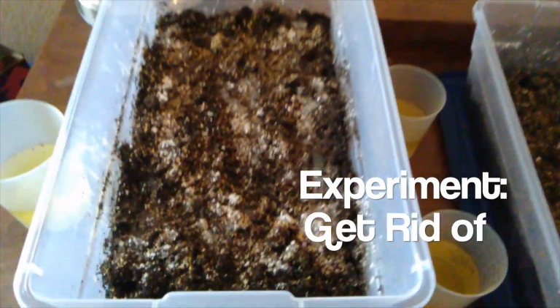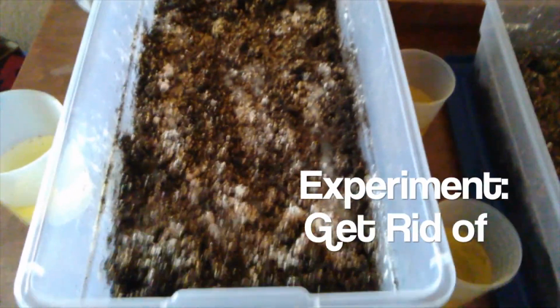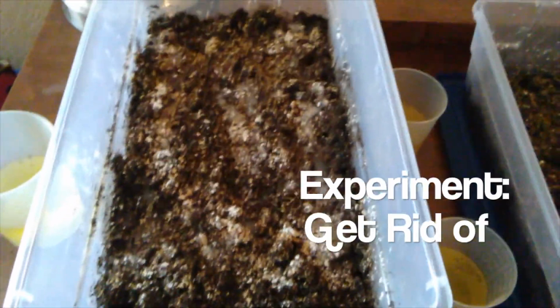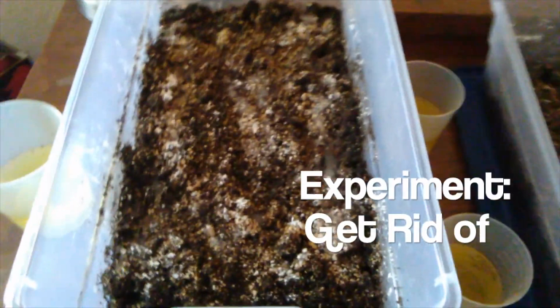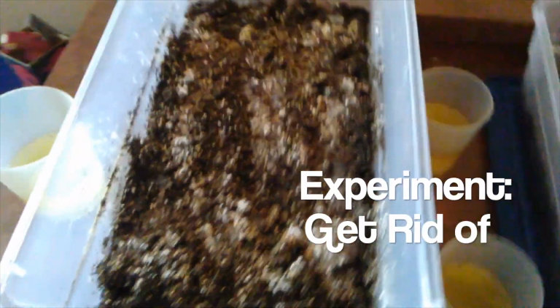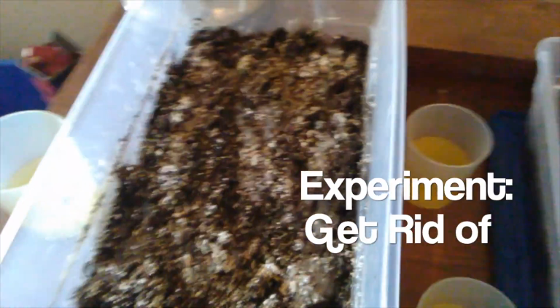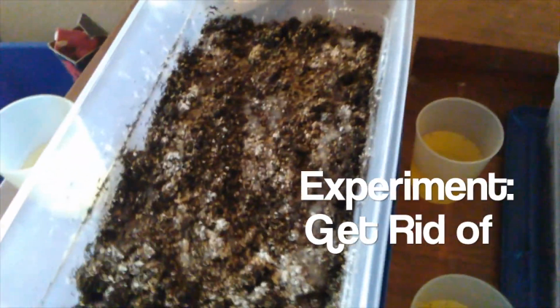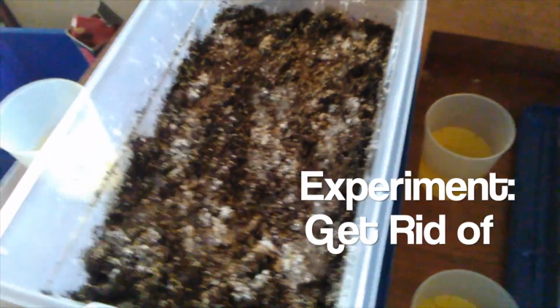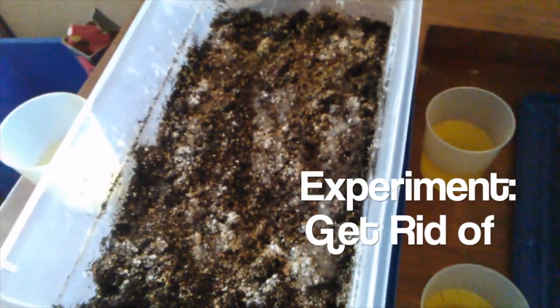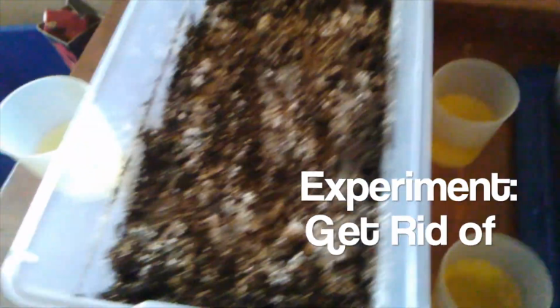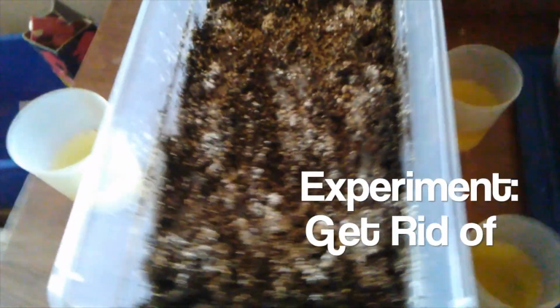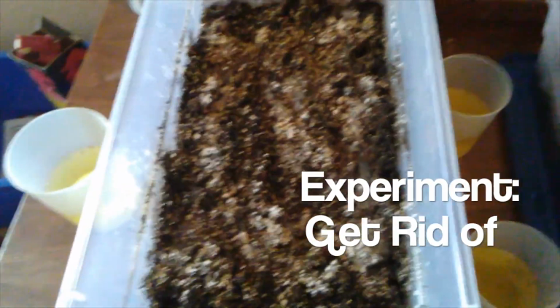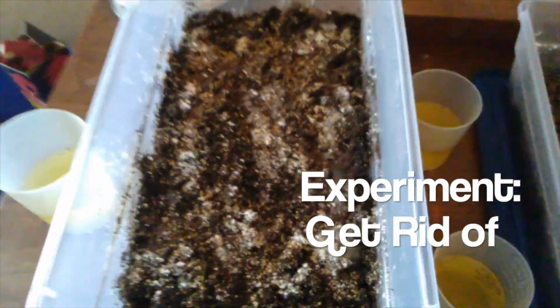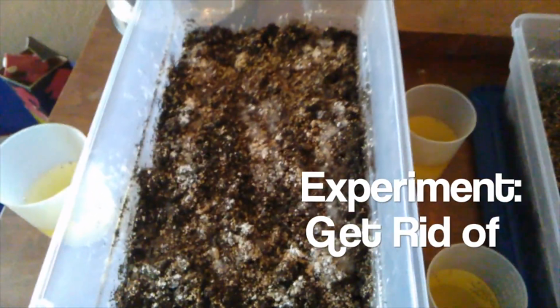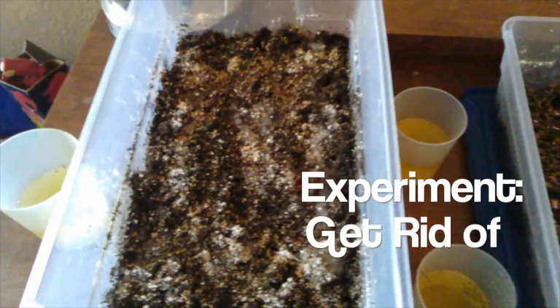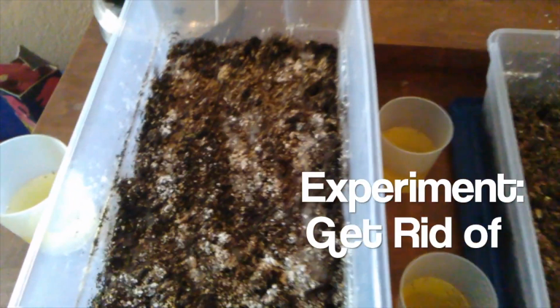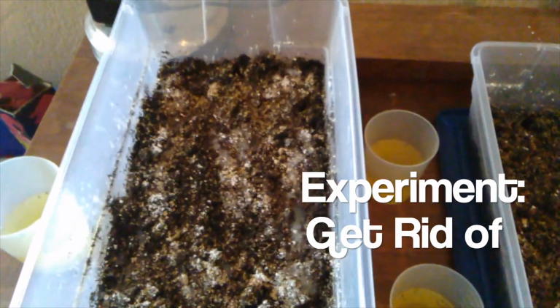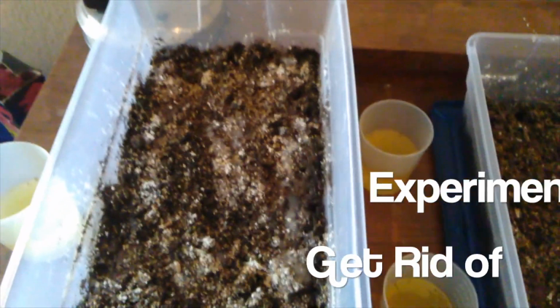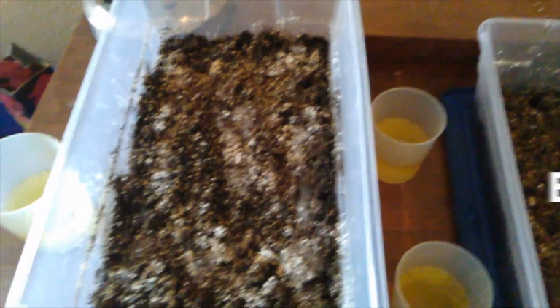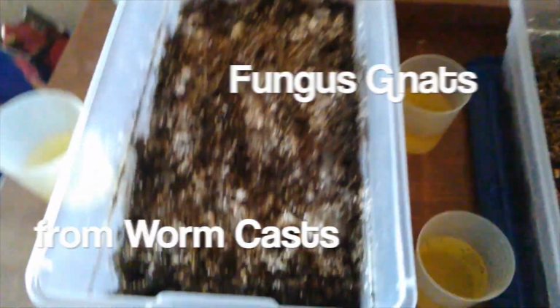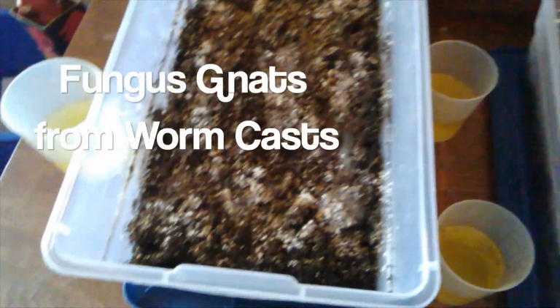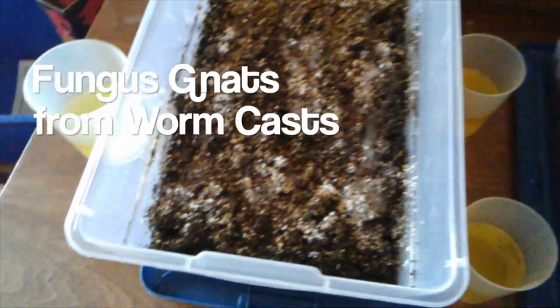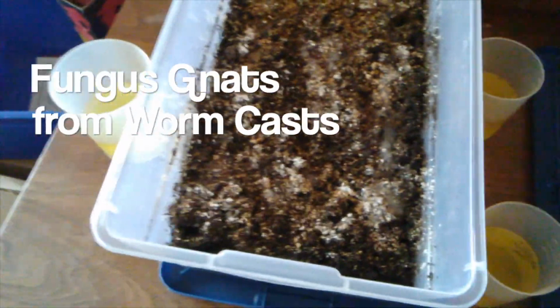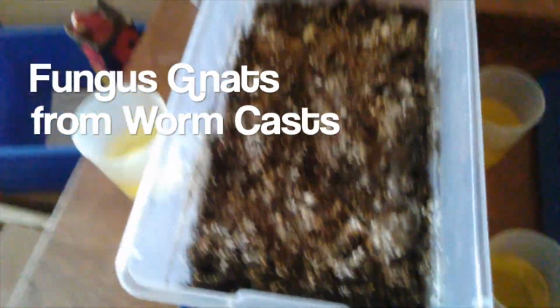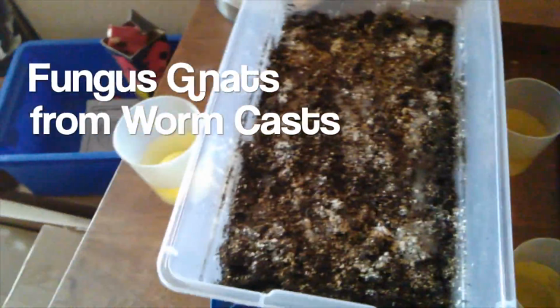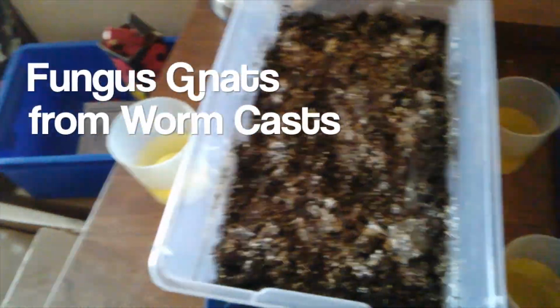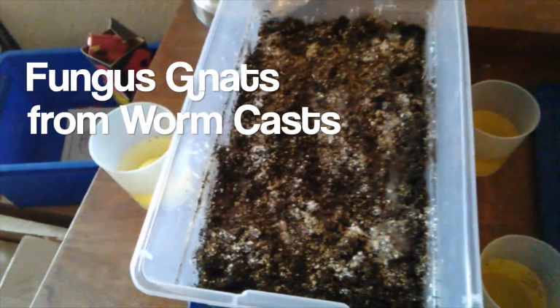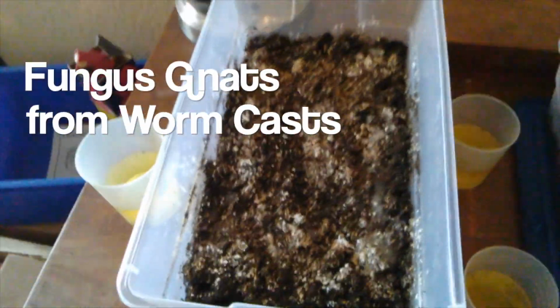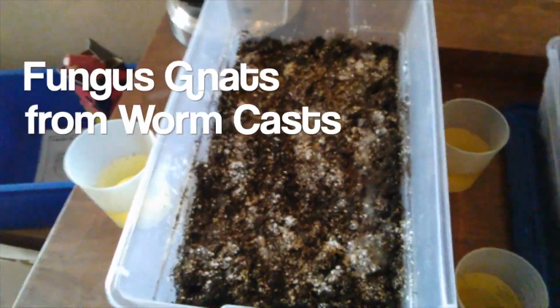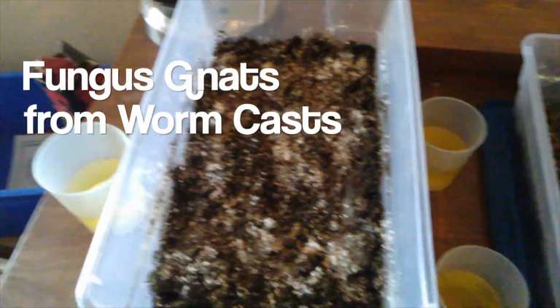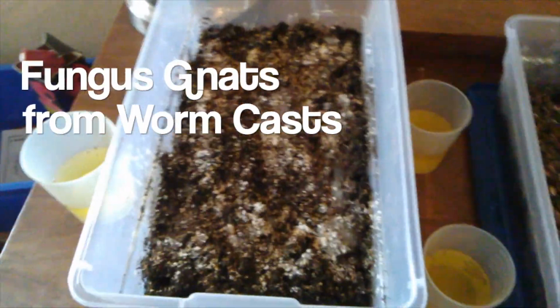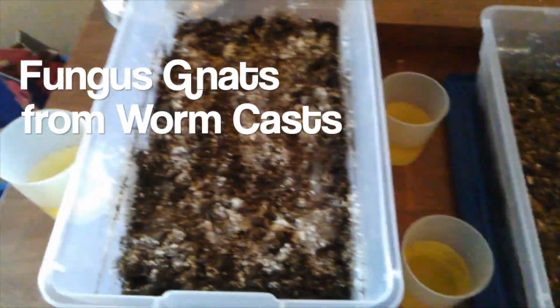All right, it's been four days and this is an update on the gnats — trying to get rid of gnats using mosquito dunks.